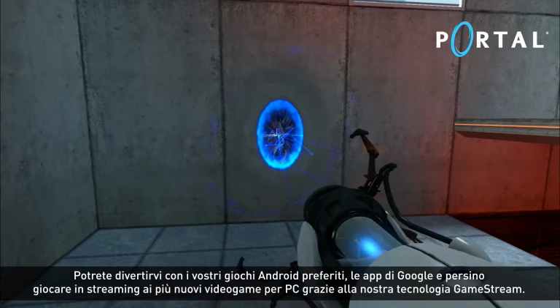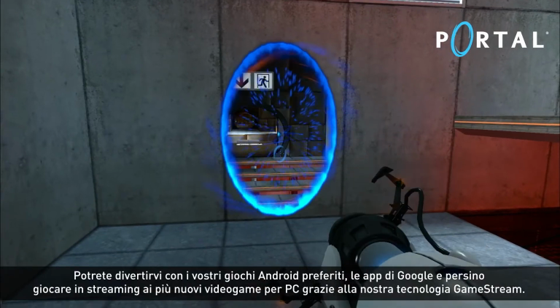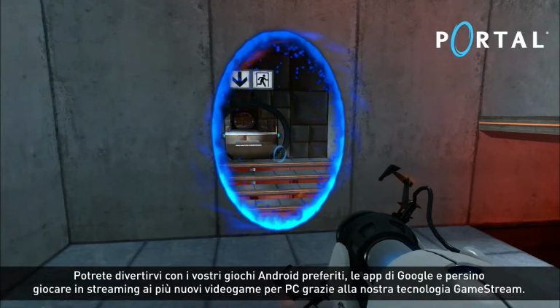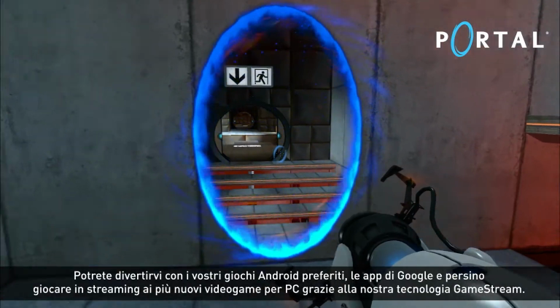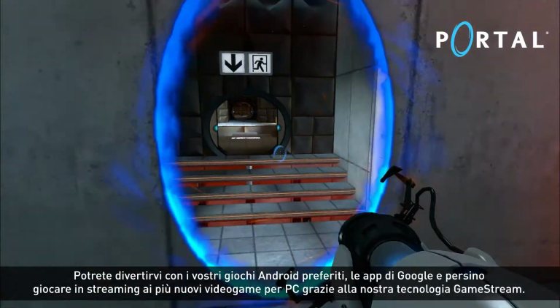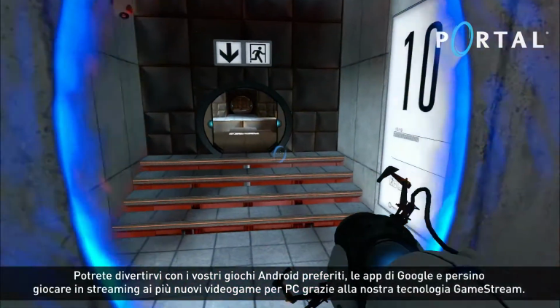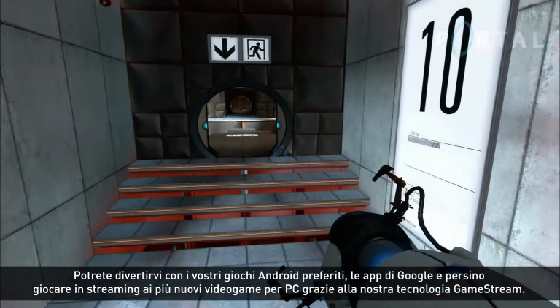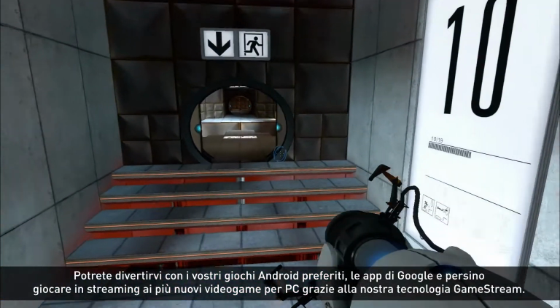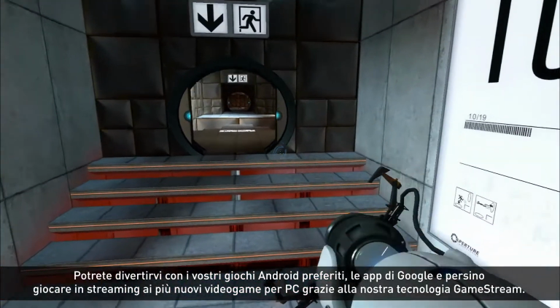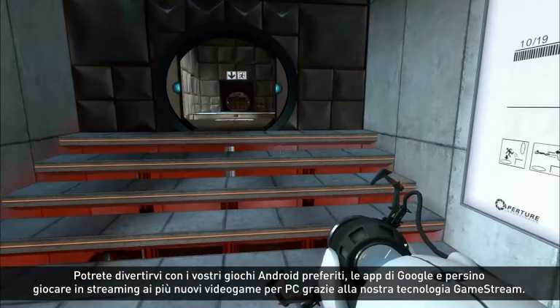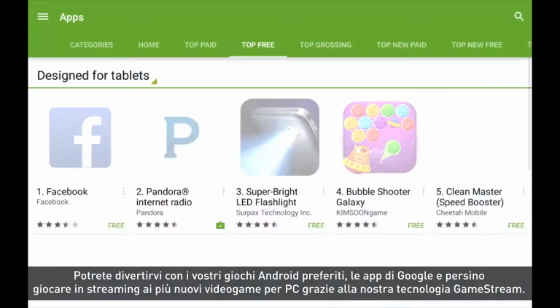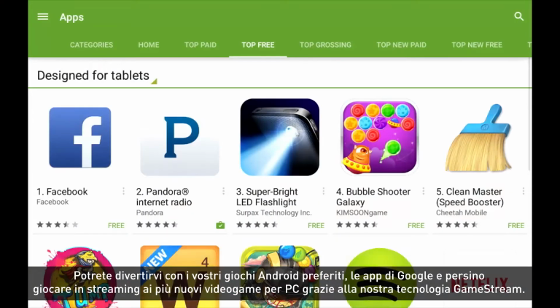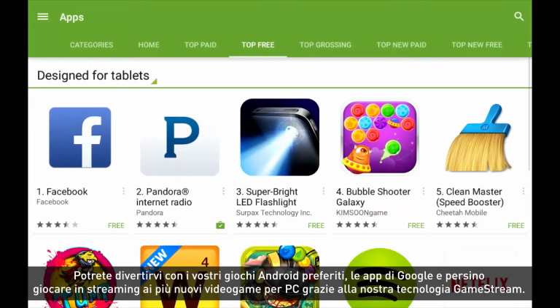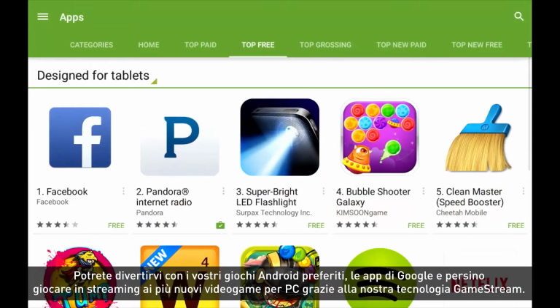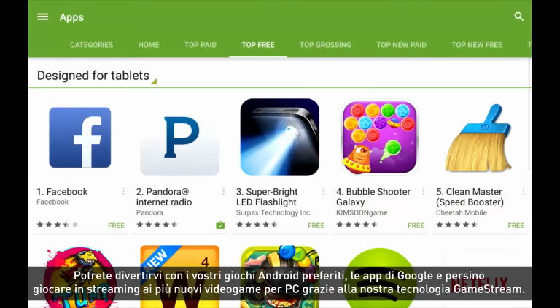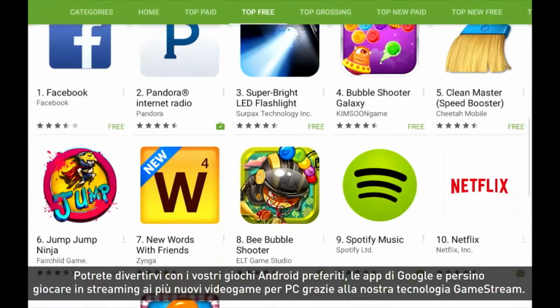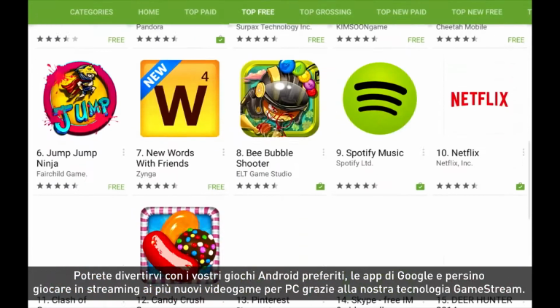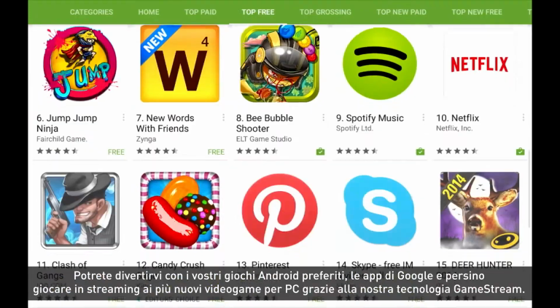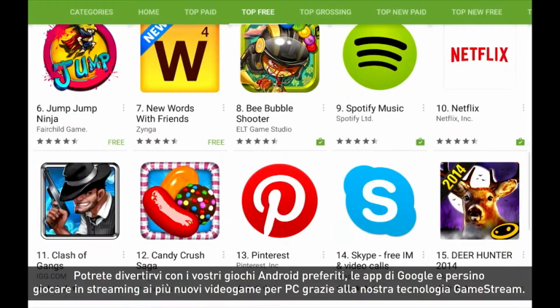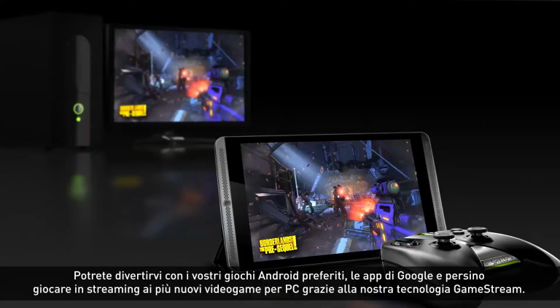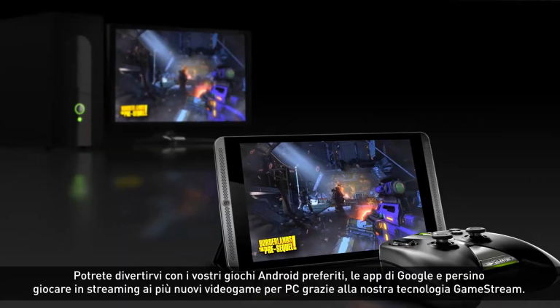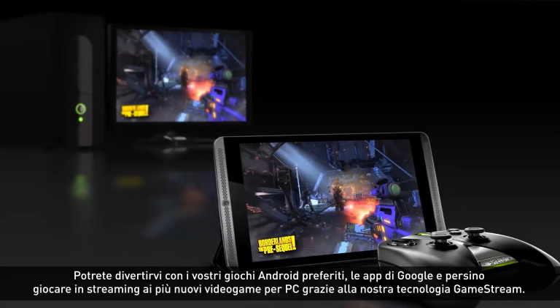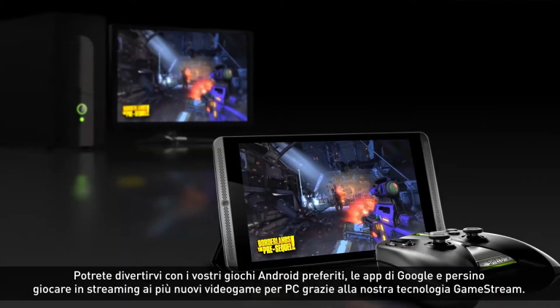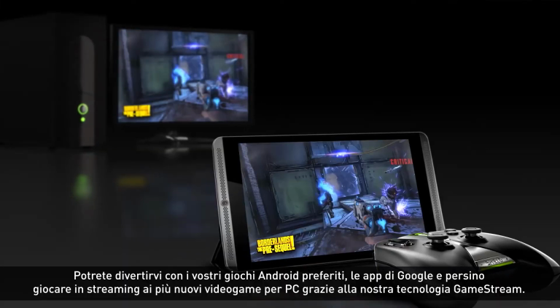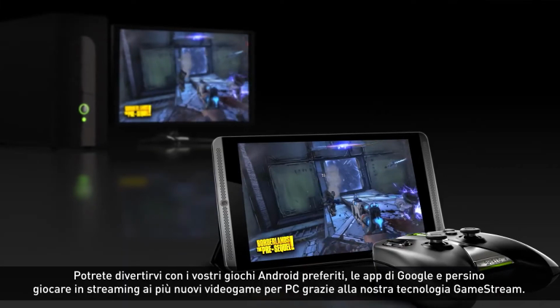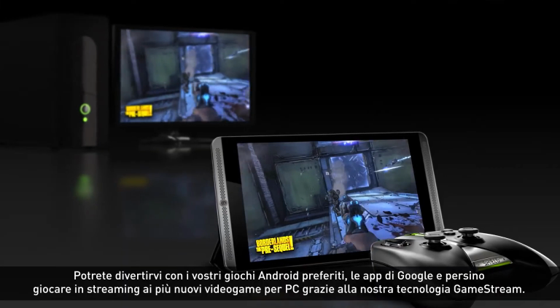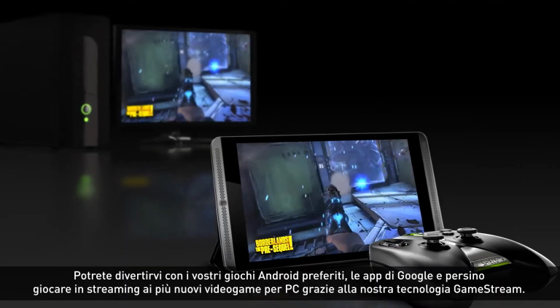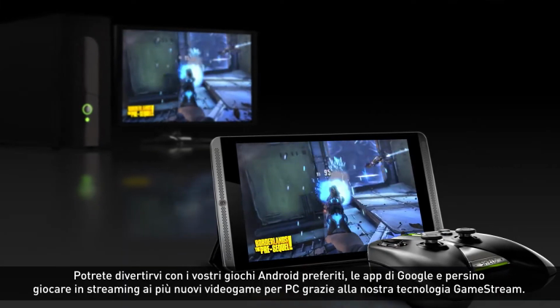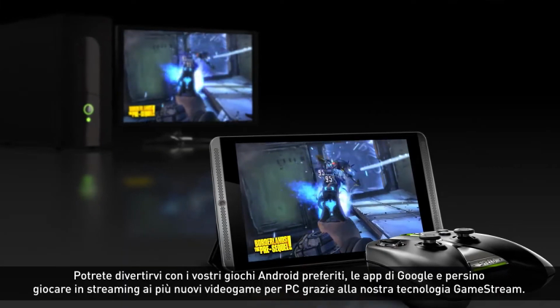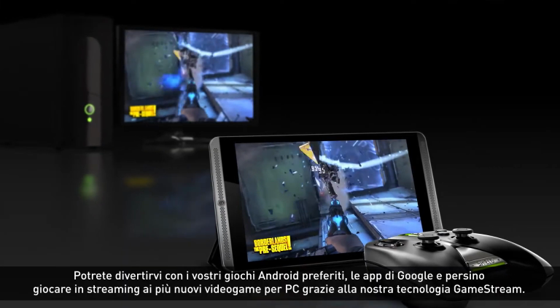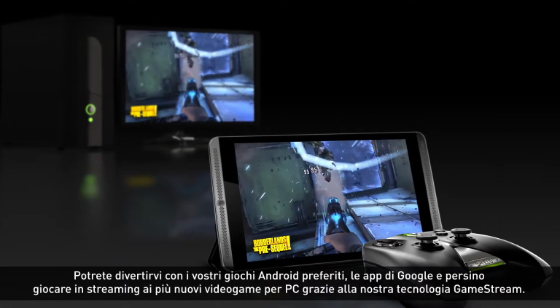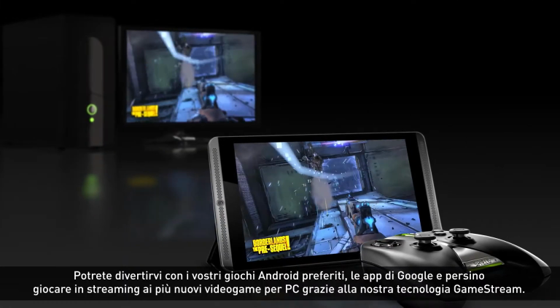Have a blast with your favorite Android games, Google apps, and even stream the hottest PC titles using our GameStream technology.